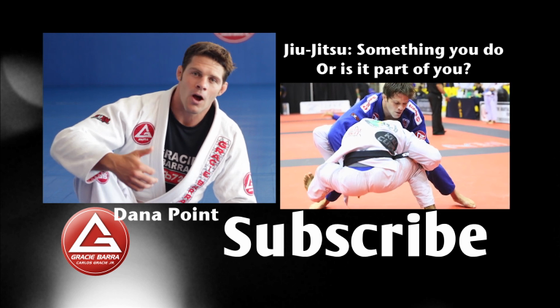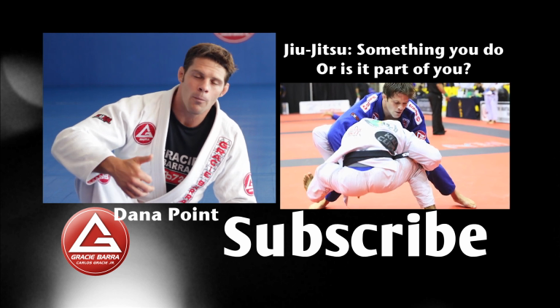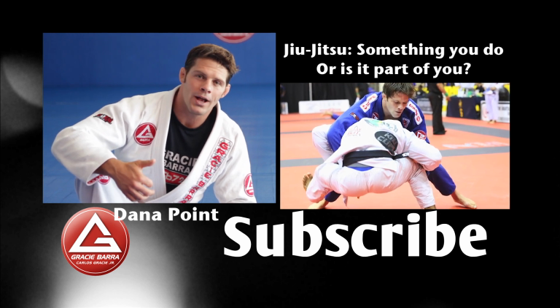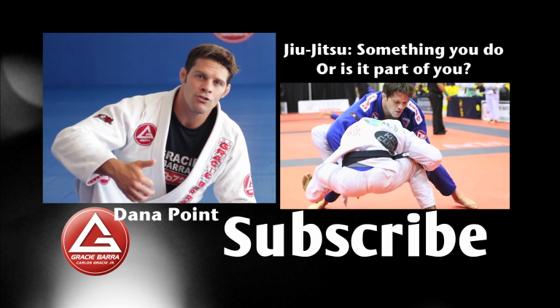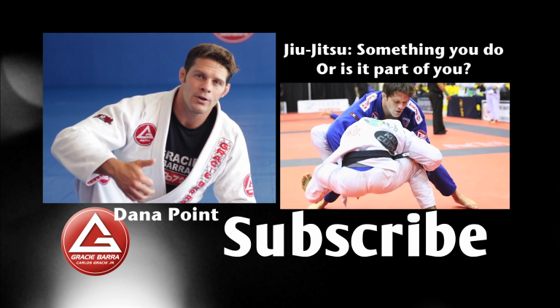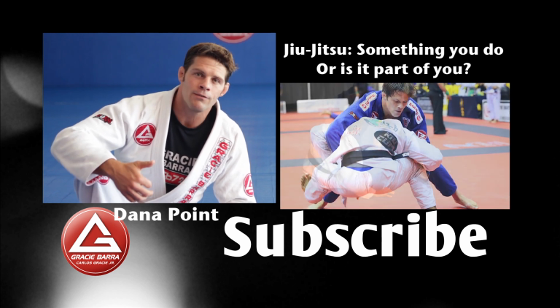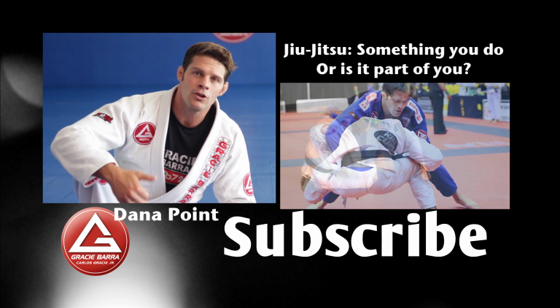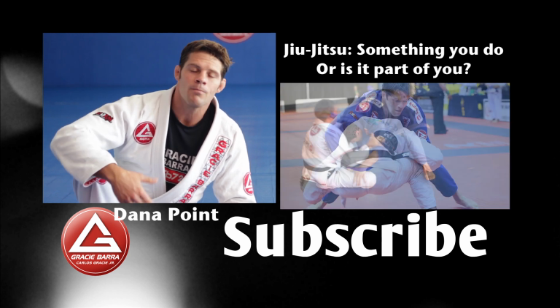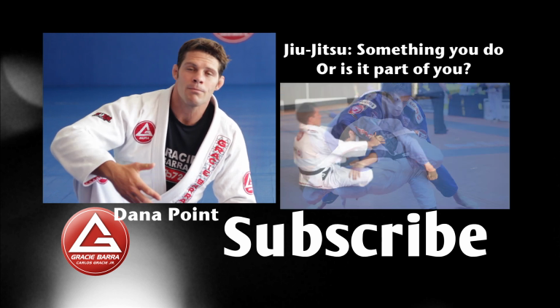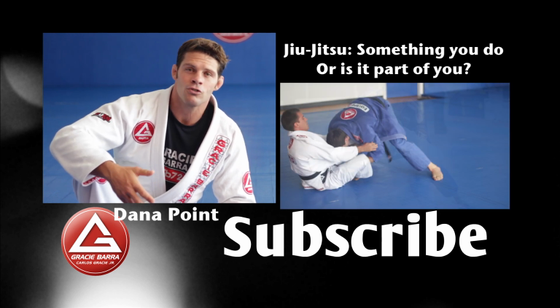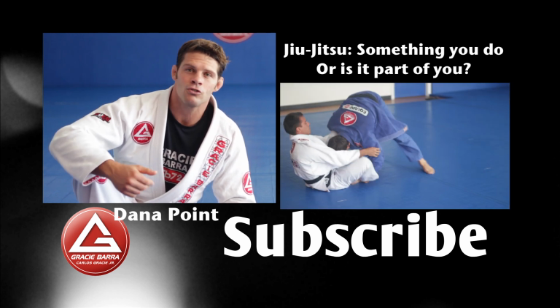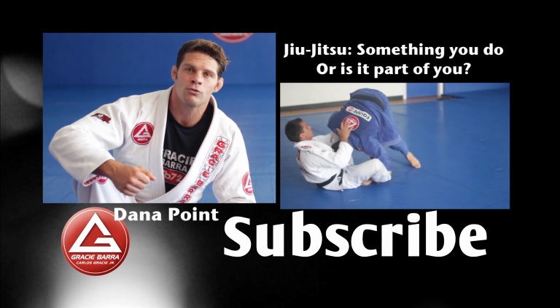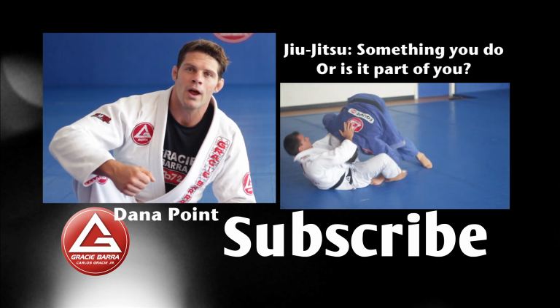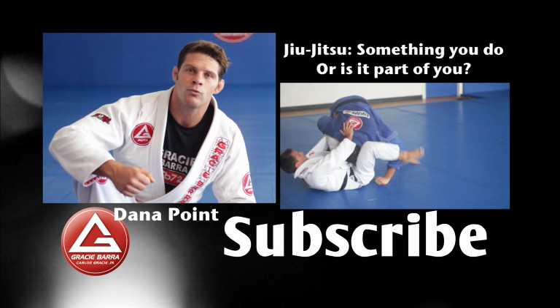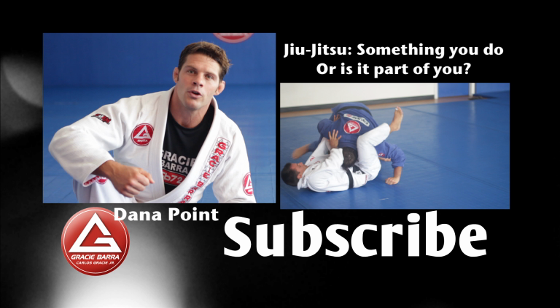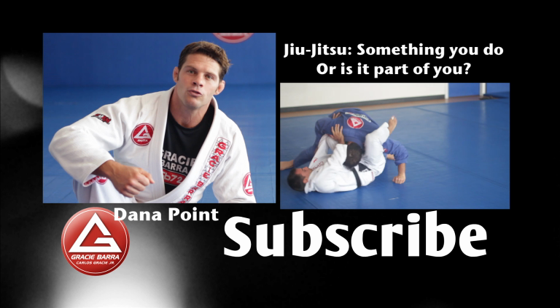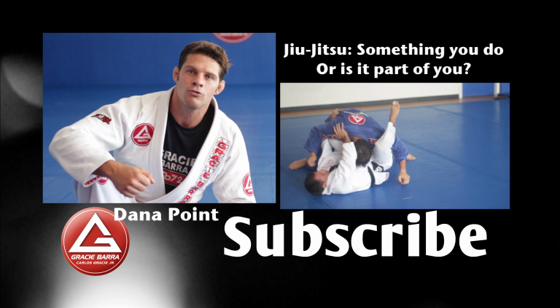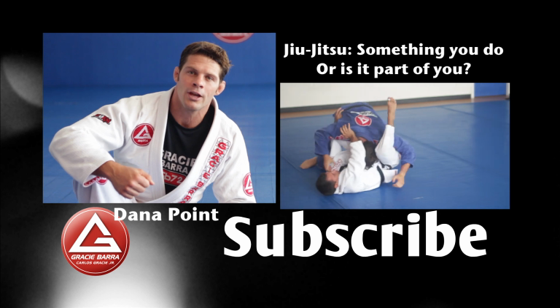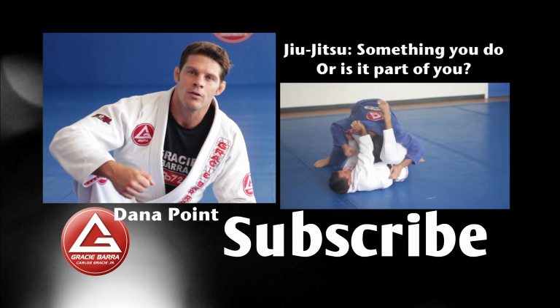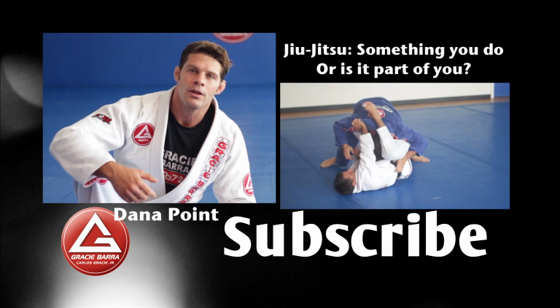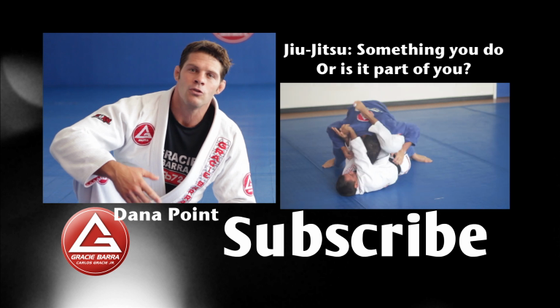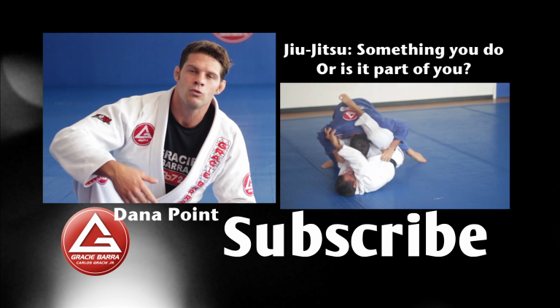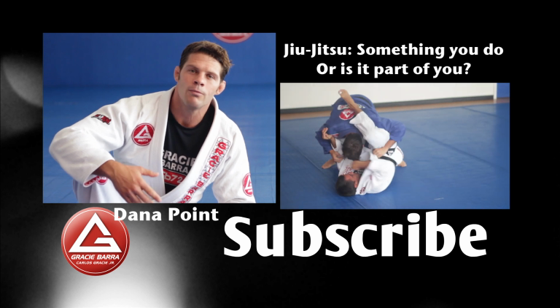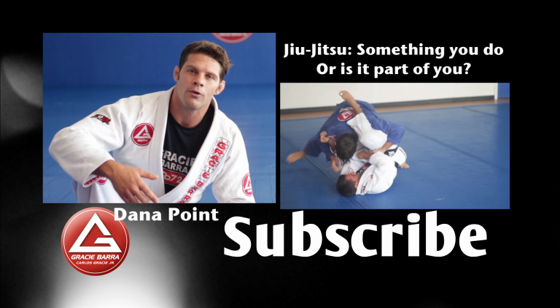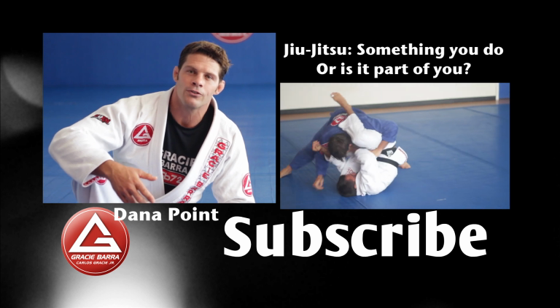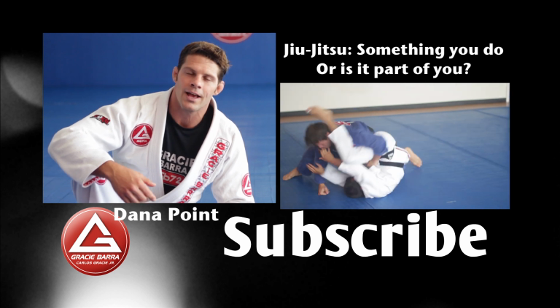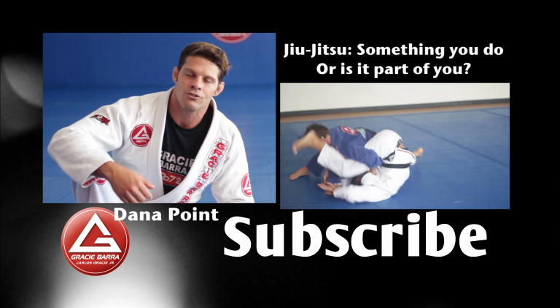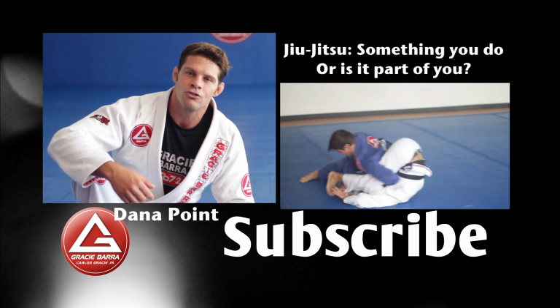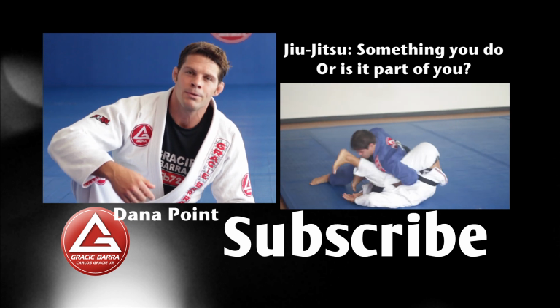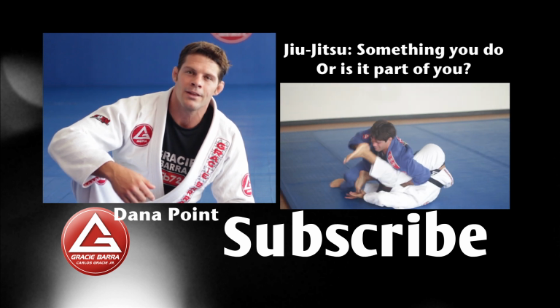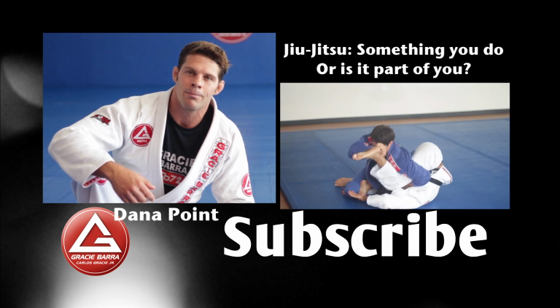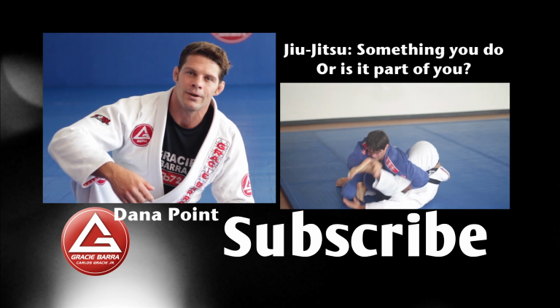I hope you guys enjoyed the video. Make sure you subscribe to our YouTube channel — YouTube forward slash GB Dana Point.